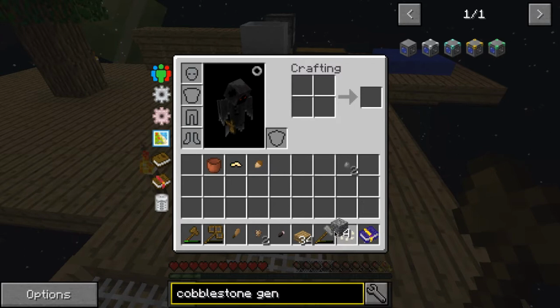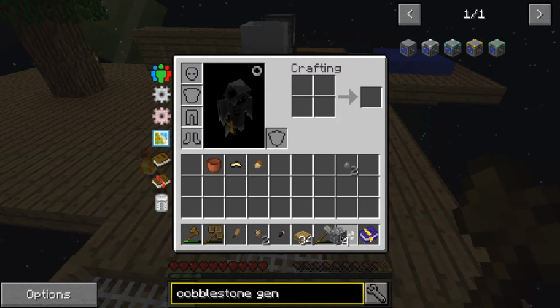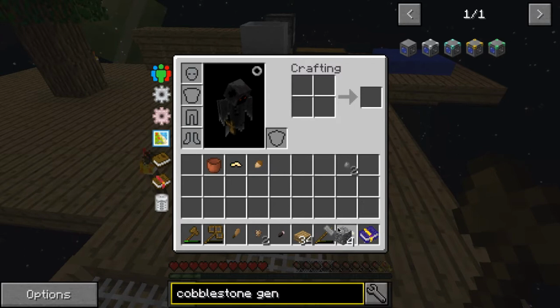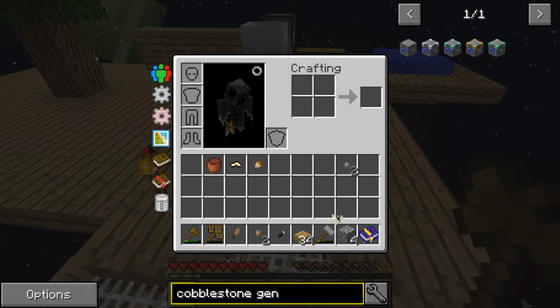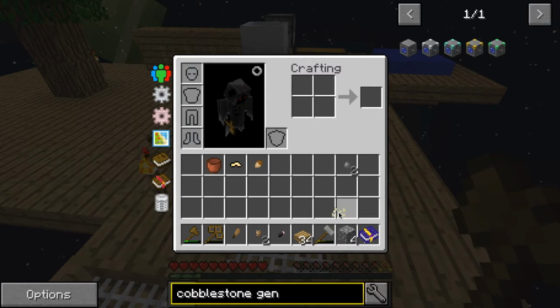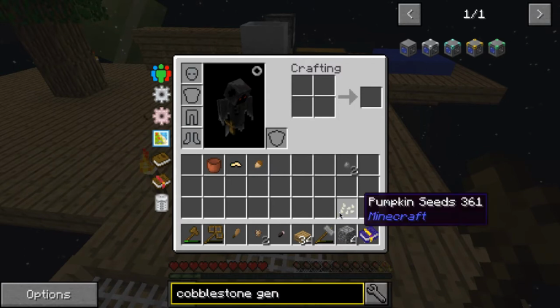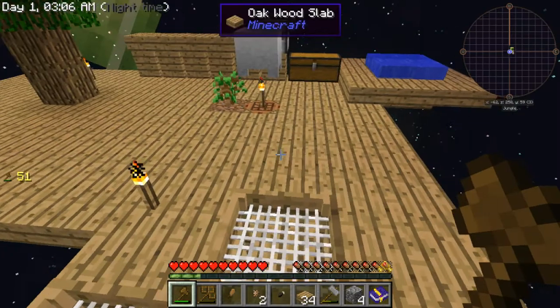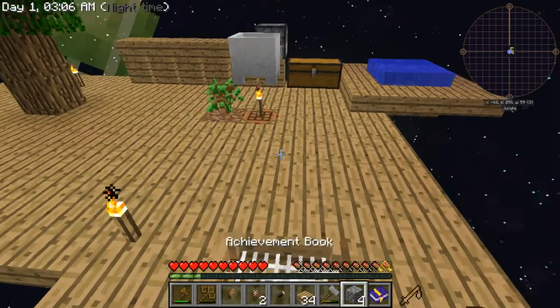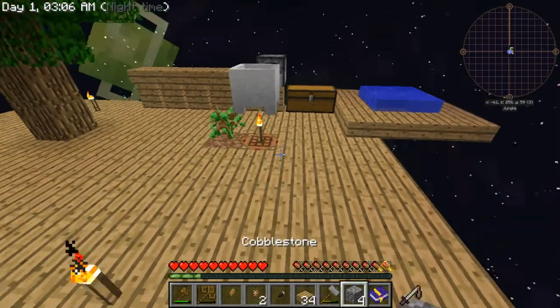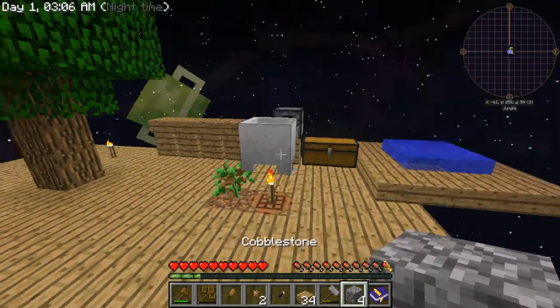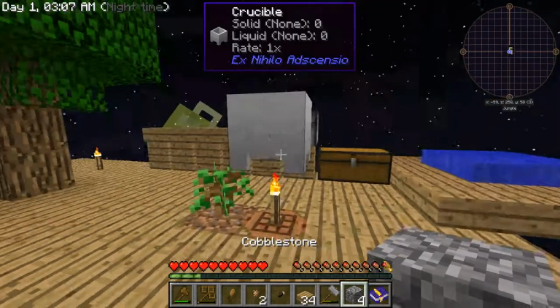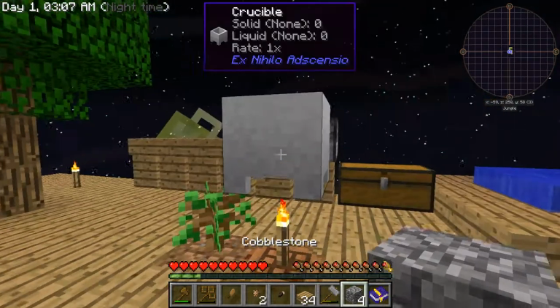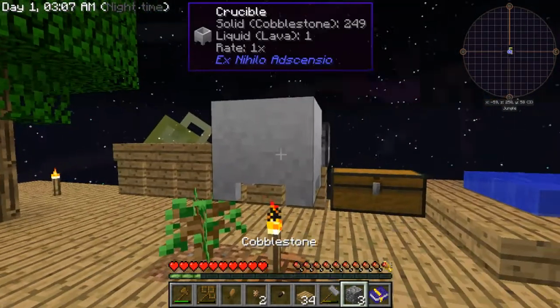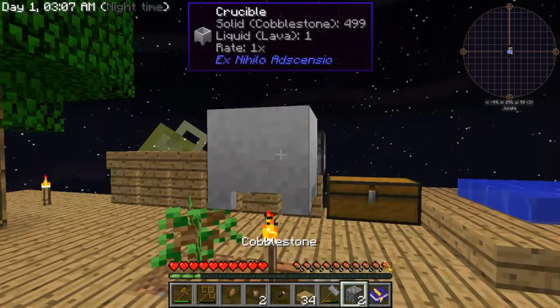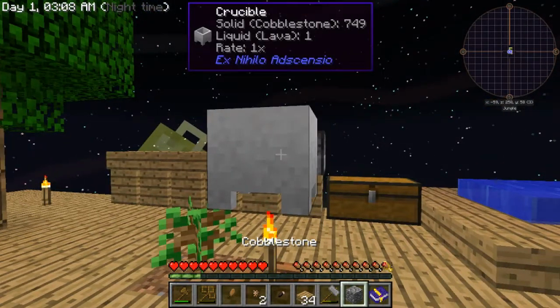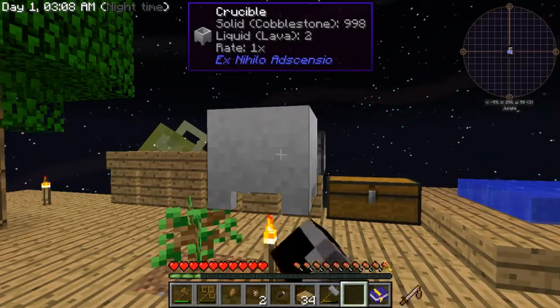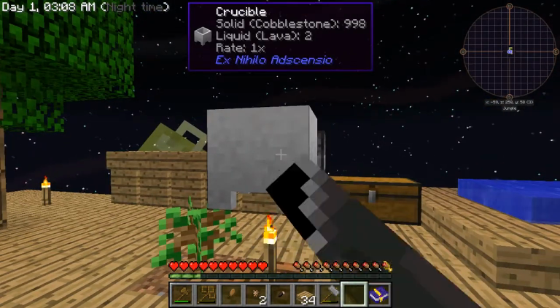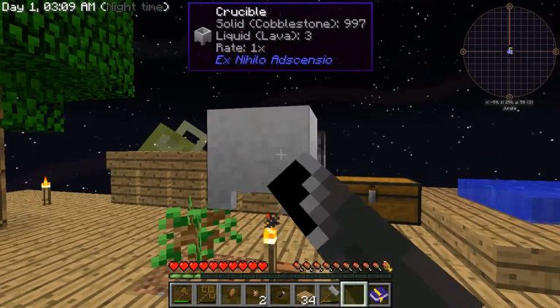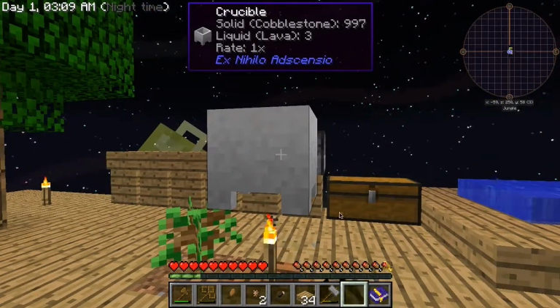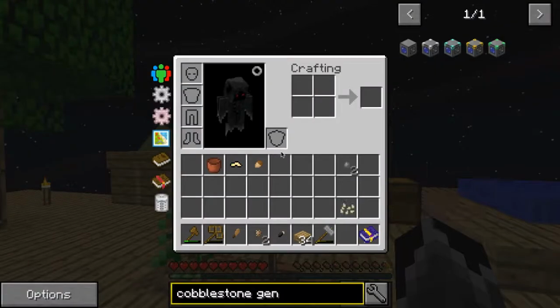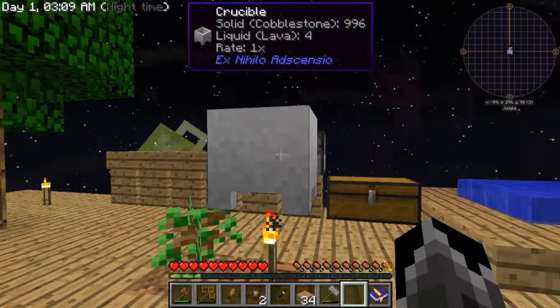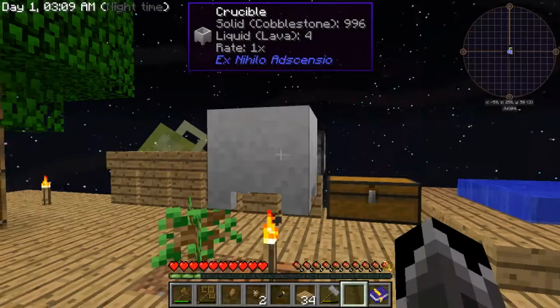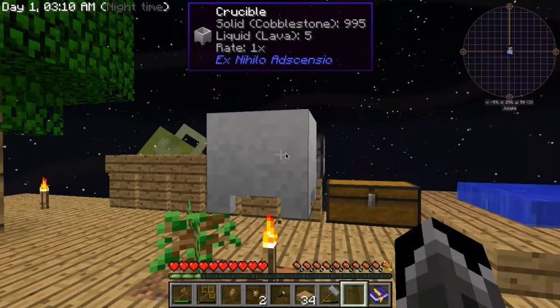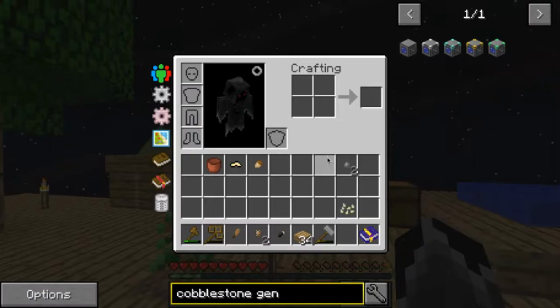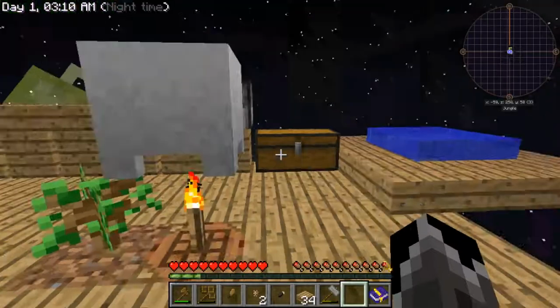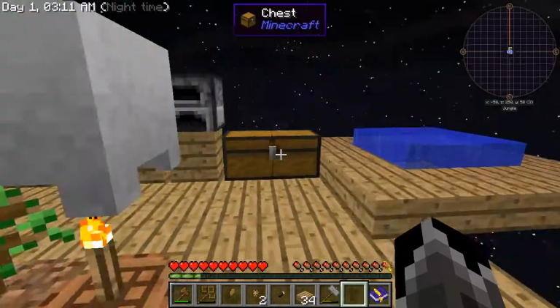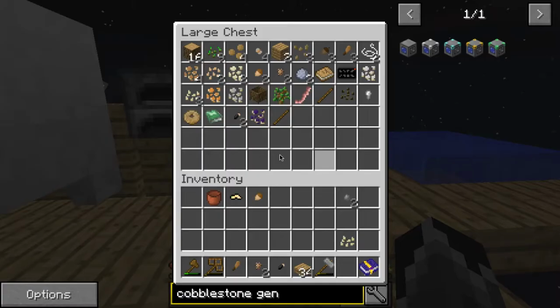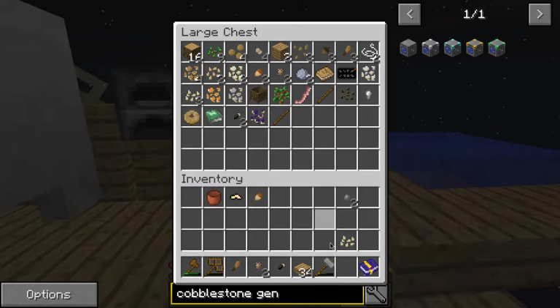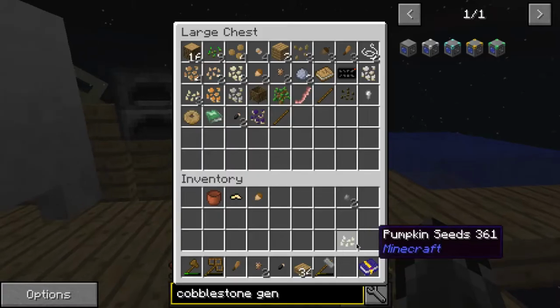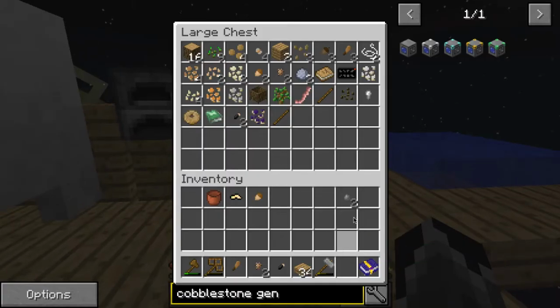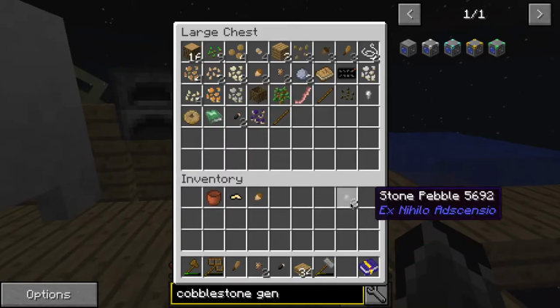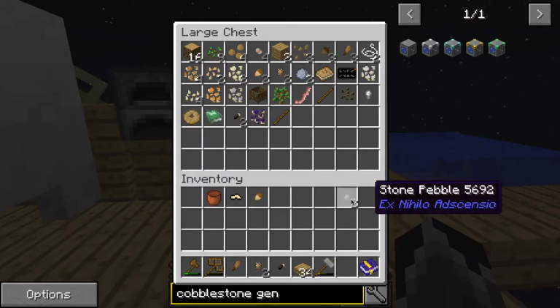Perfect amount of cobblestone to turn into lava. So that's going to be one block of lava.